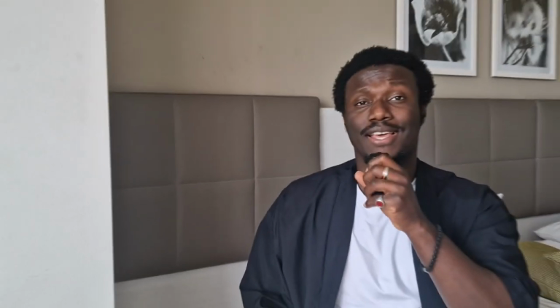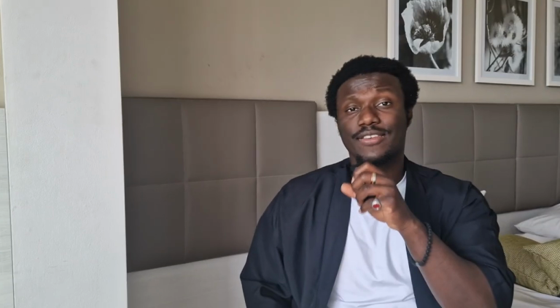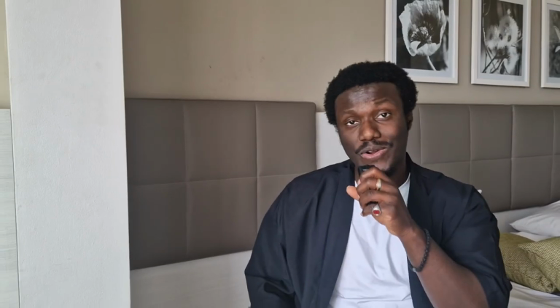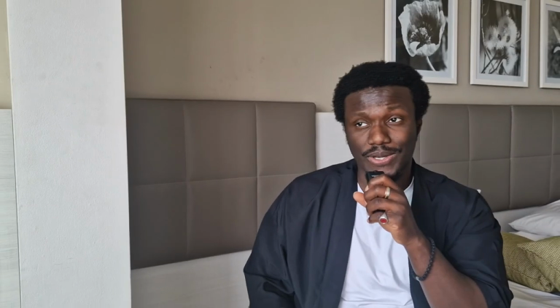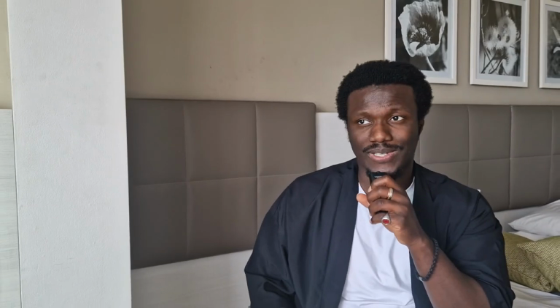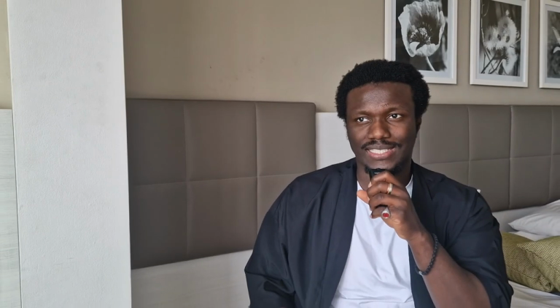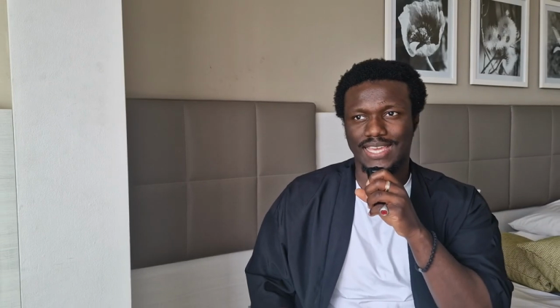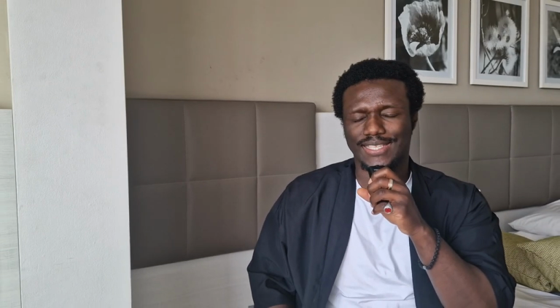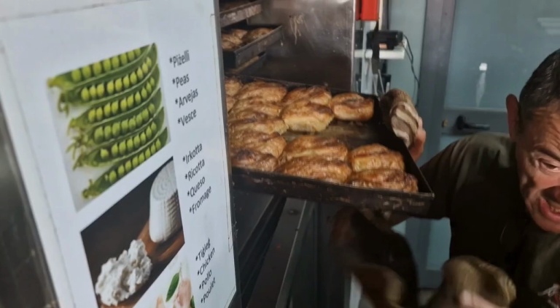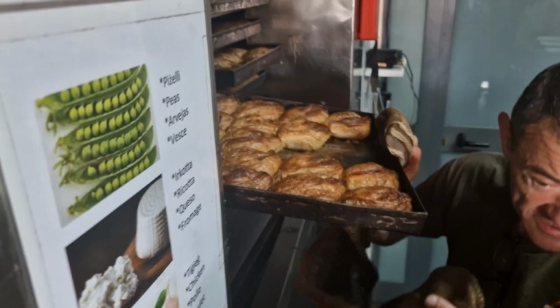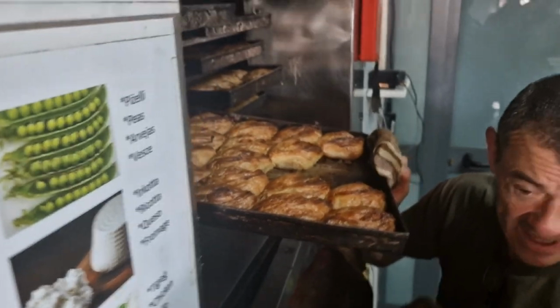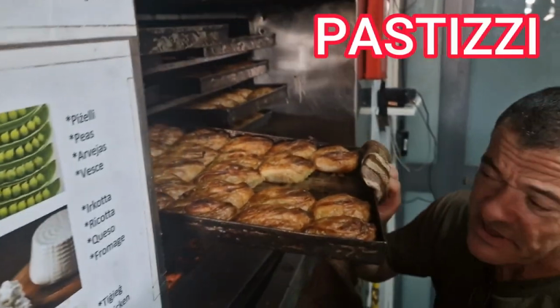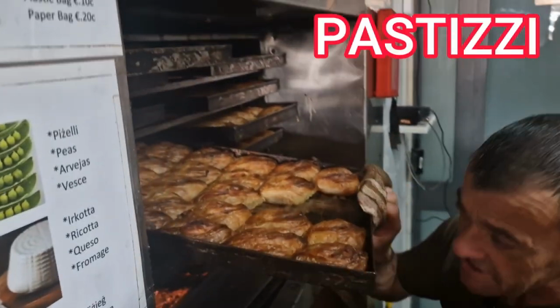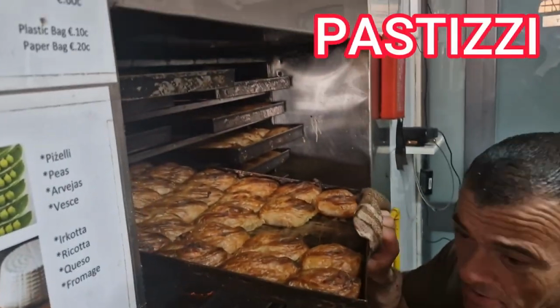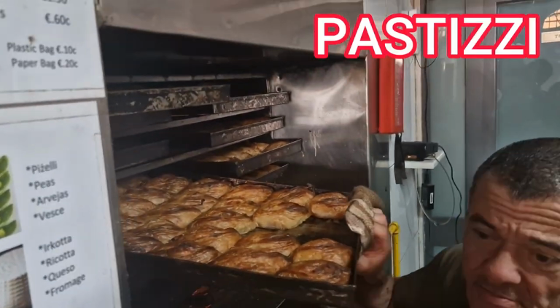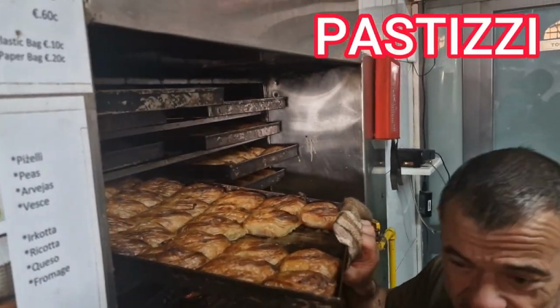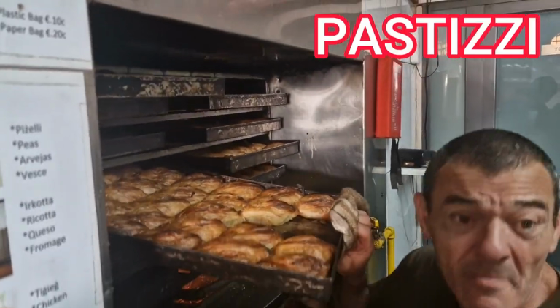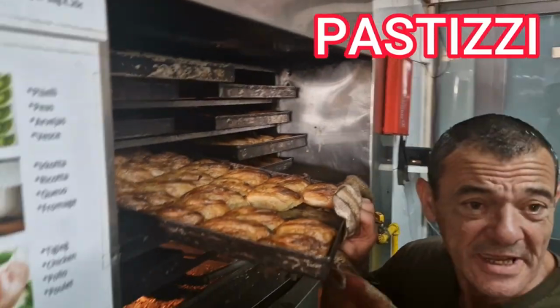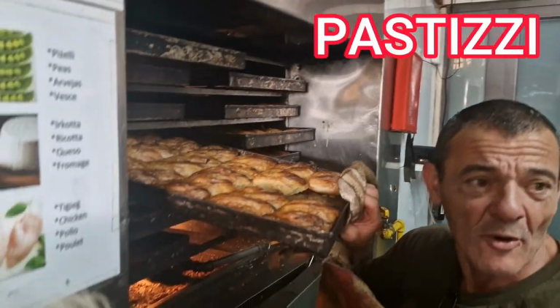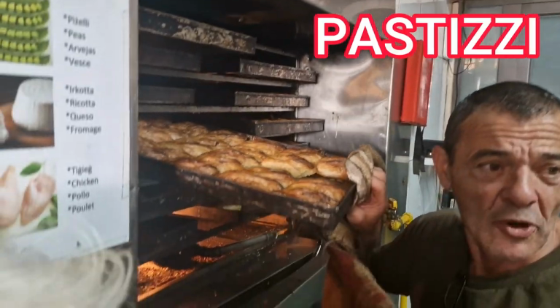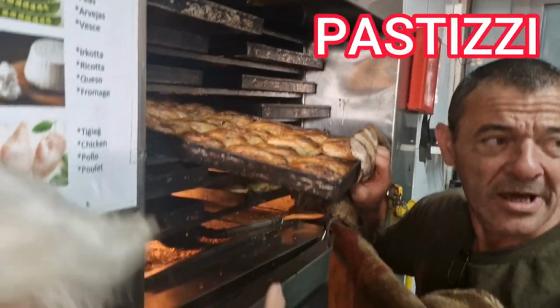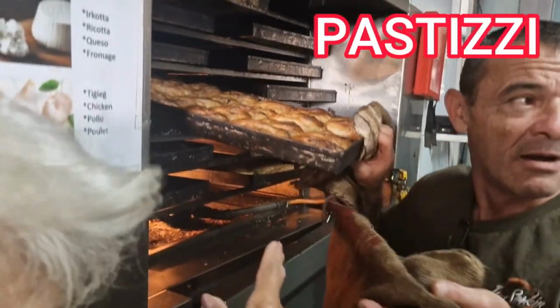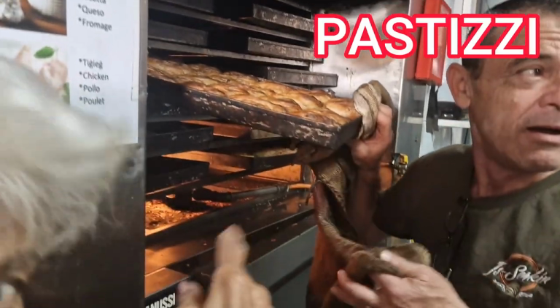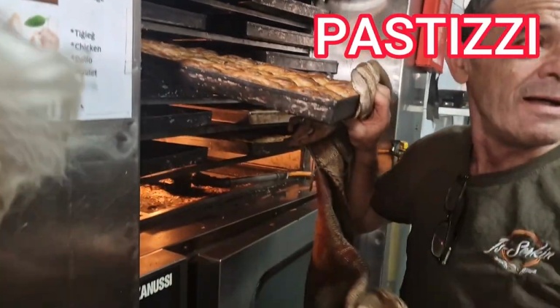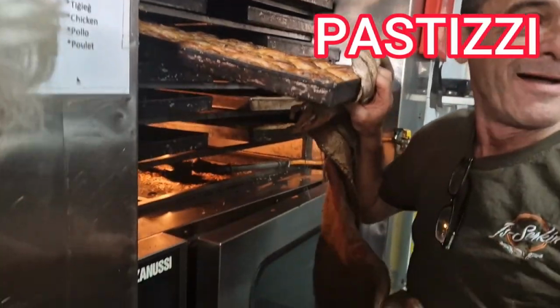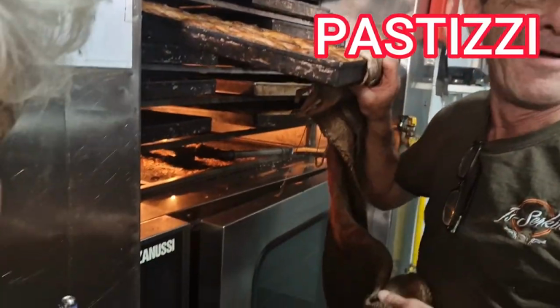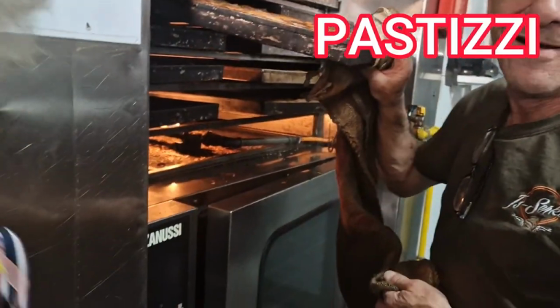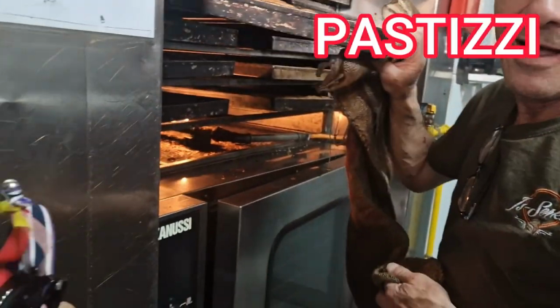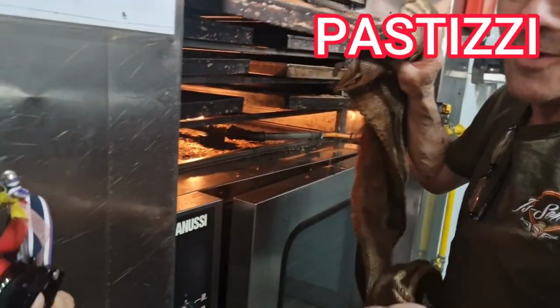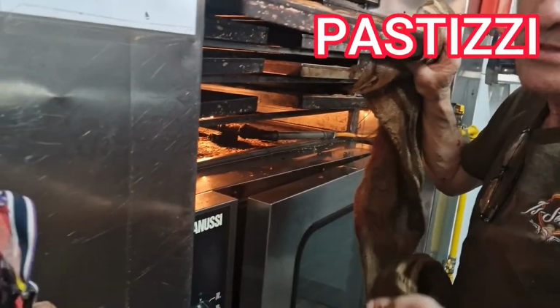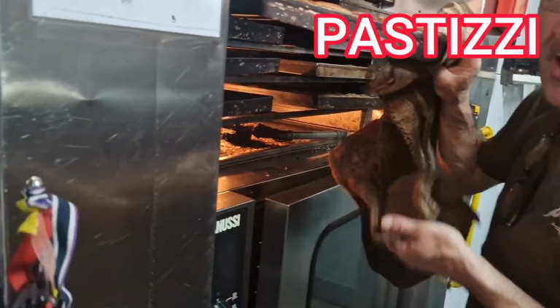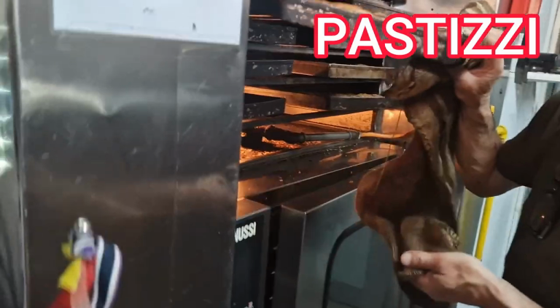The first thing on our list is Pastizzi. I know I pronounced that incorrectly, but I will show the correct spelling here.